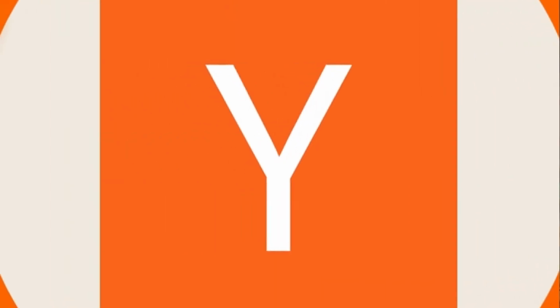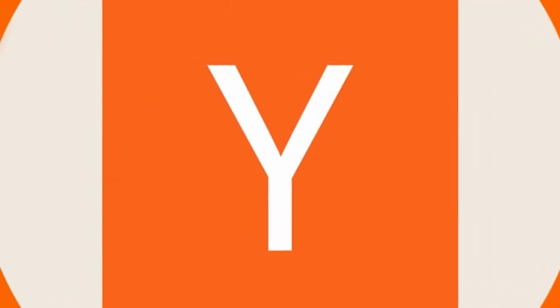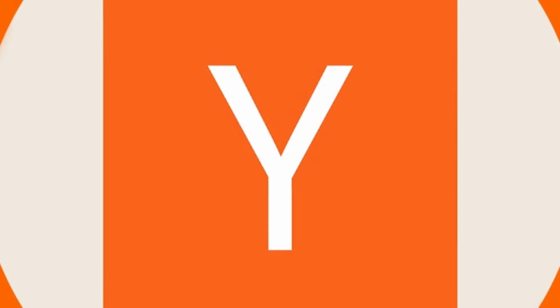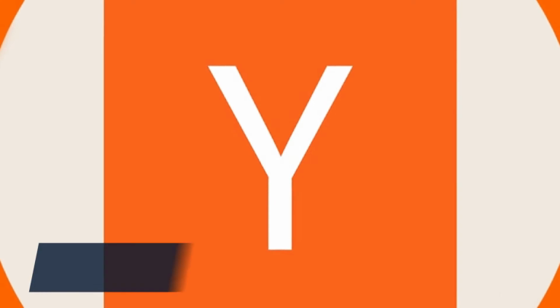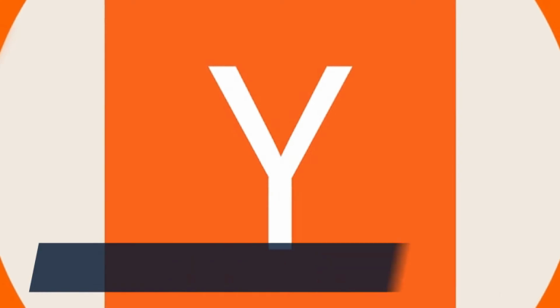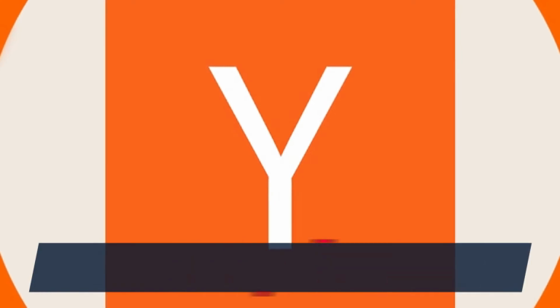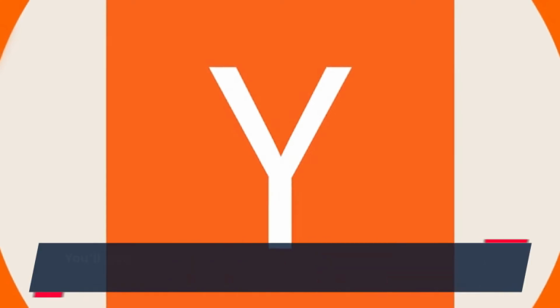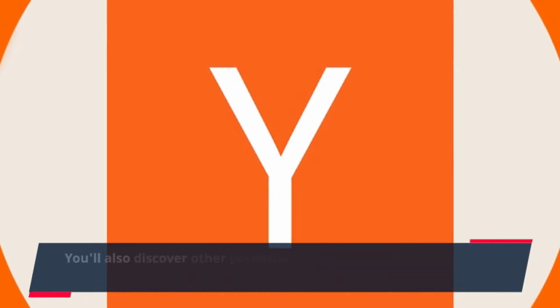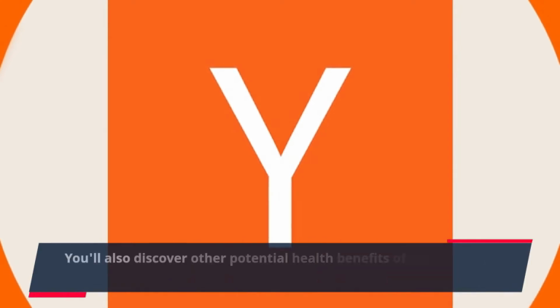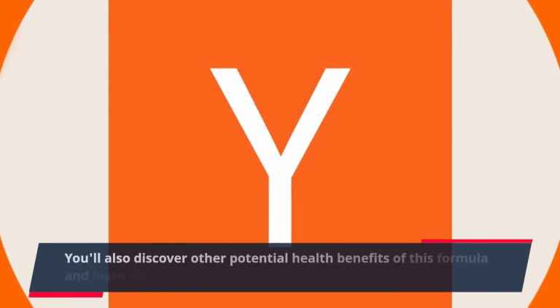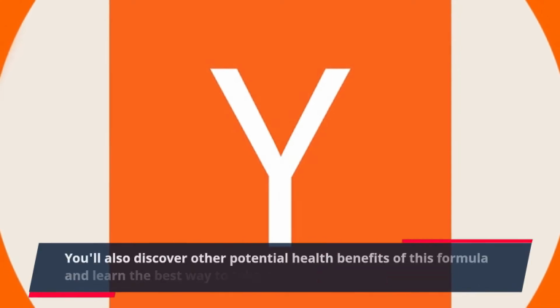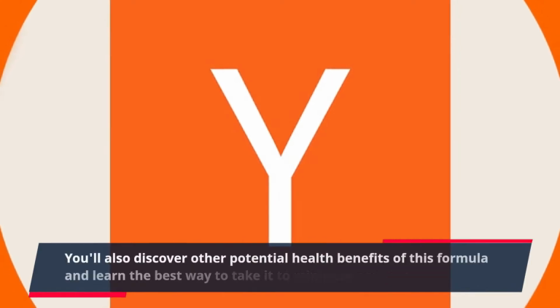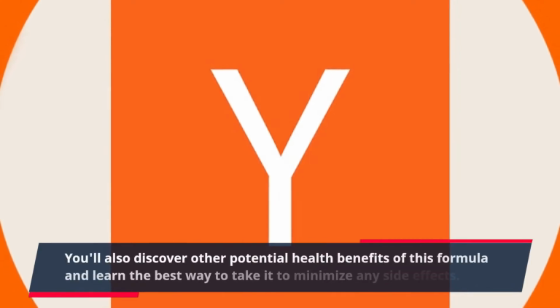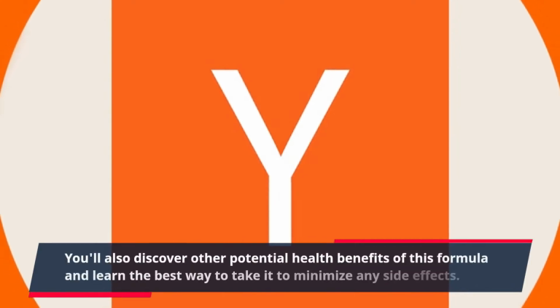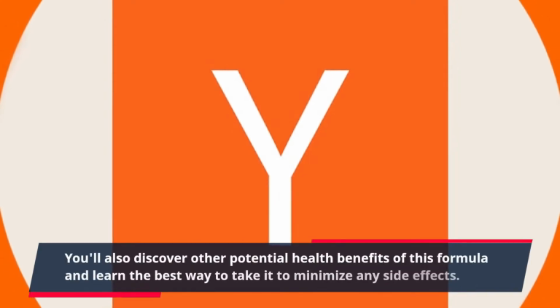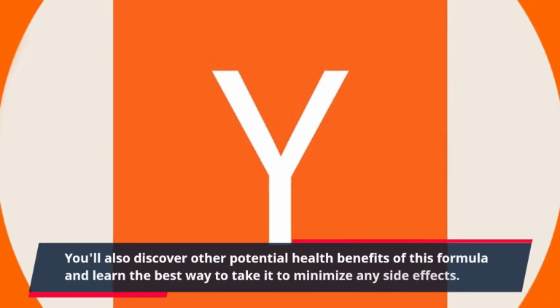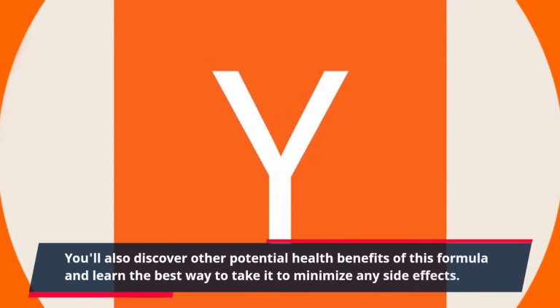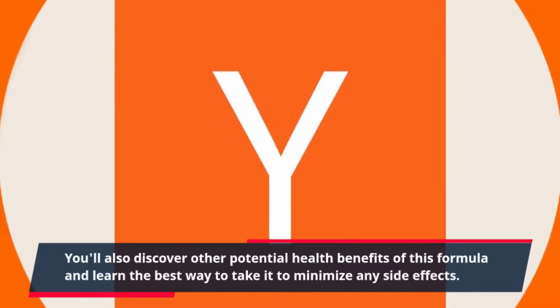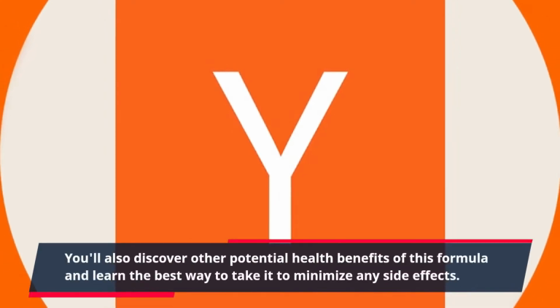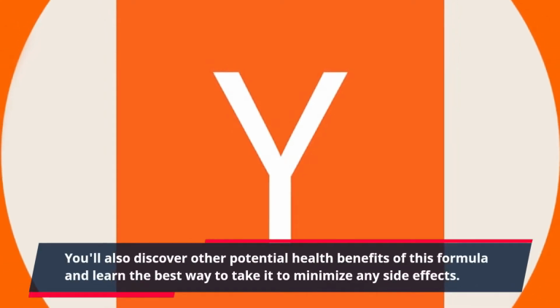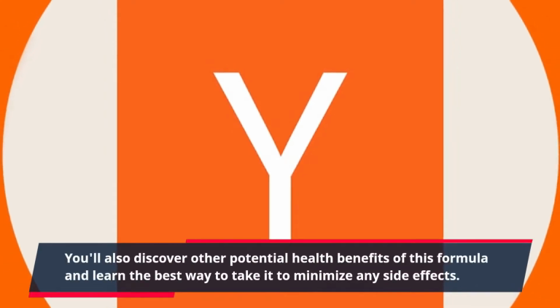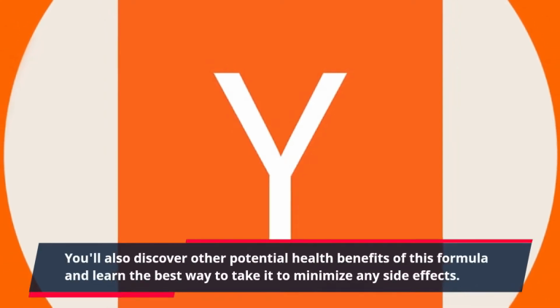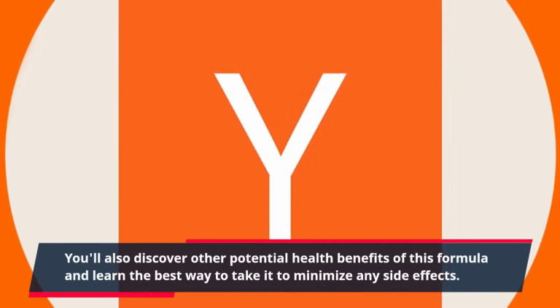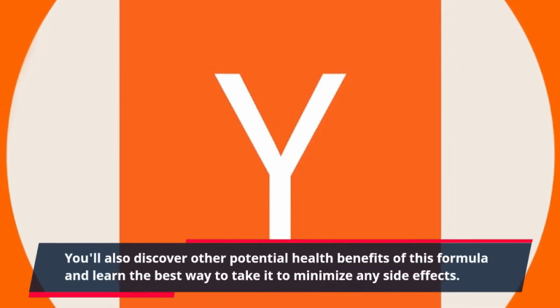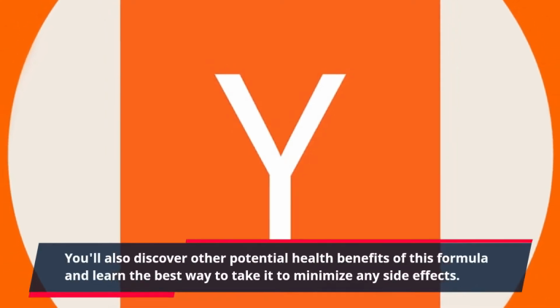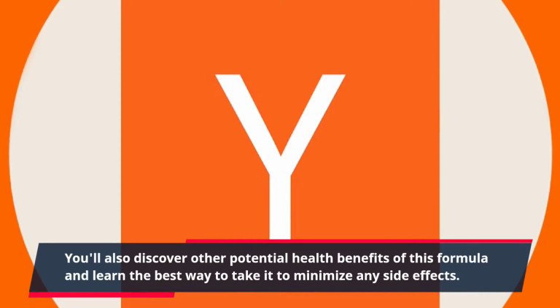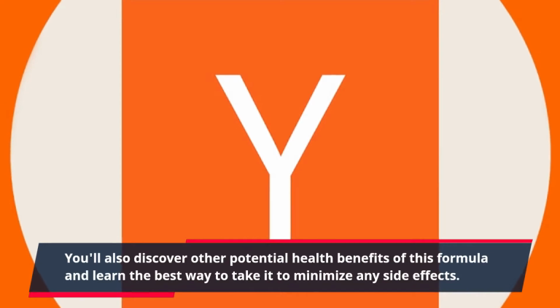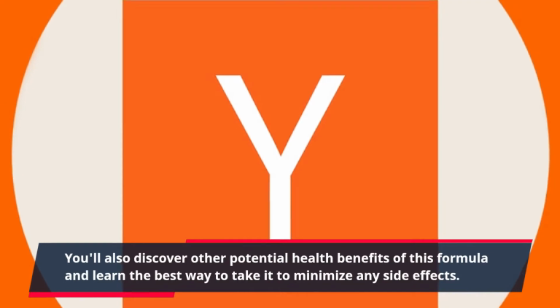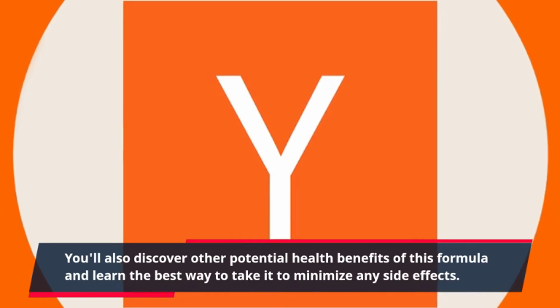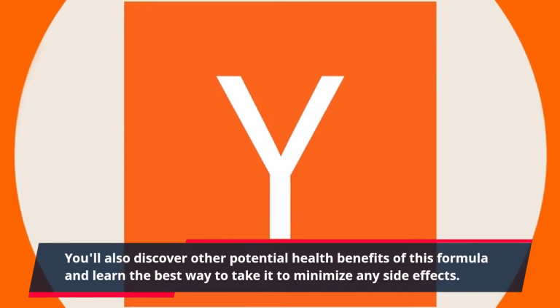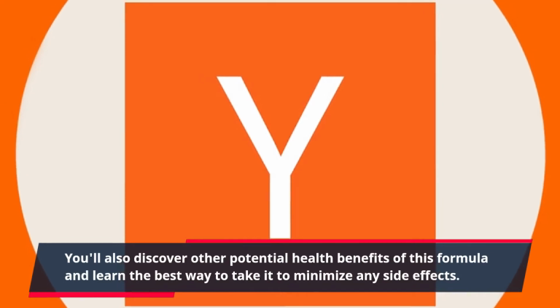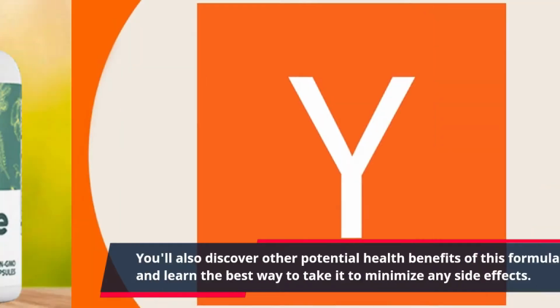You'll also discover other potential health benefits of this formula and learn the best way to take it to minimize any side effects.